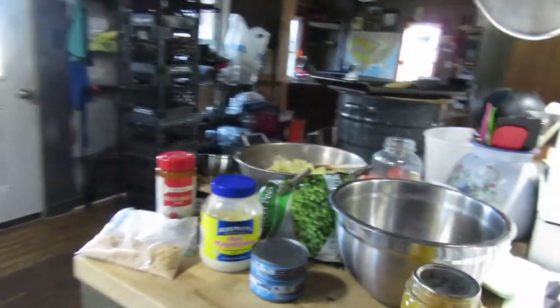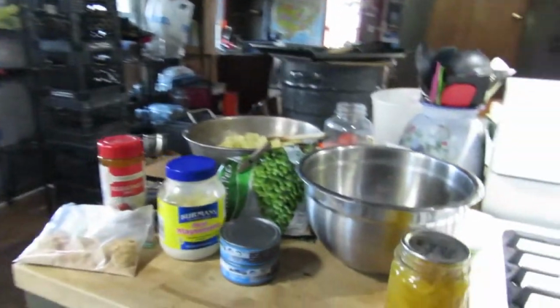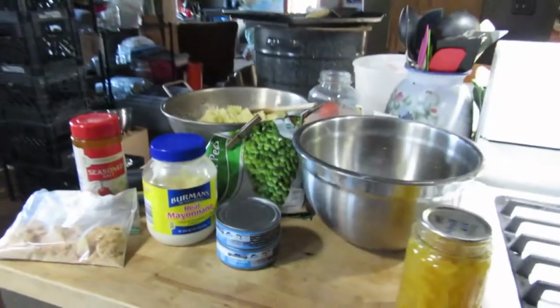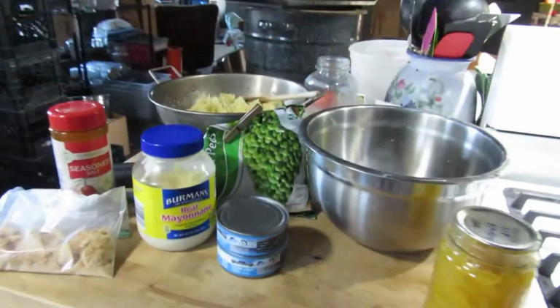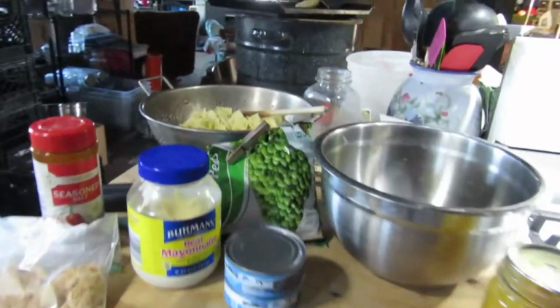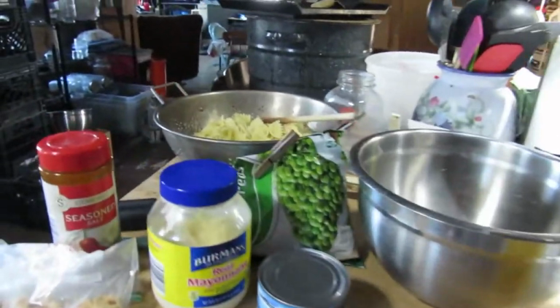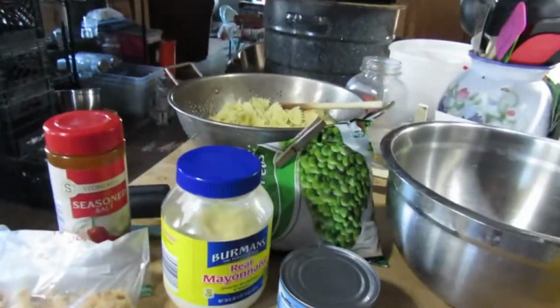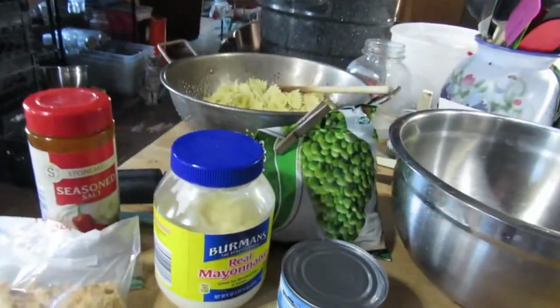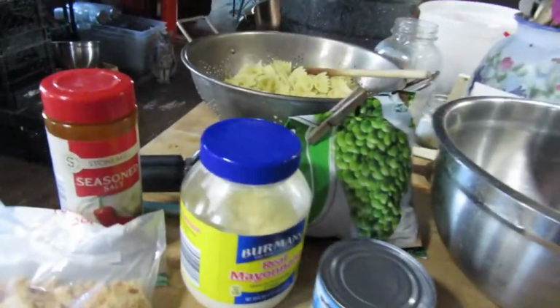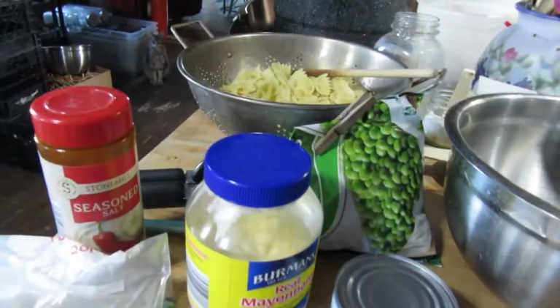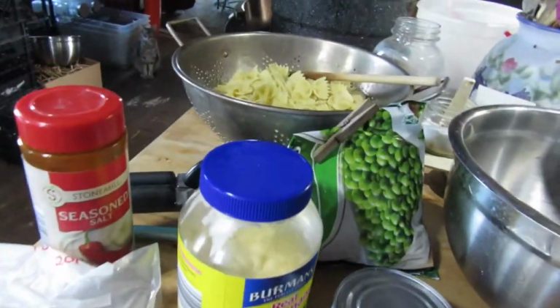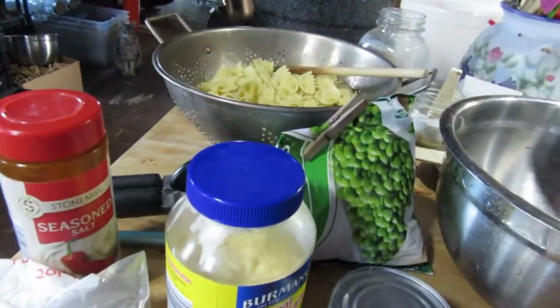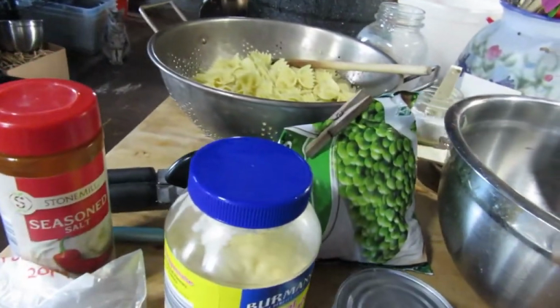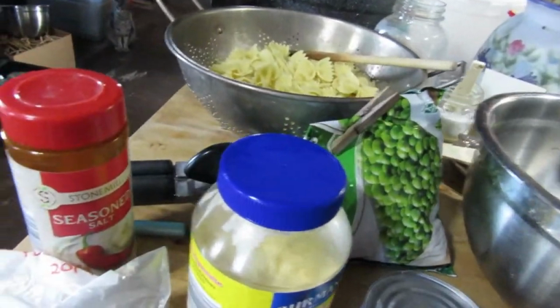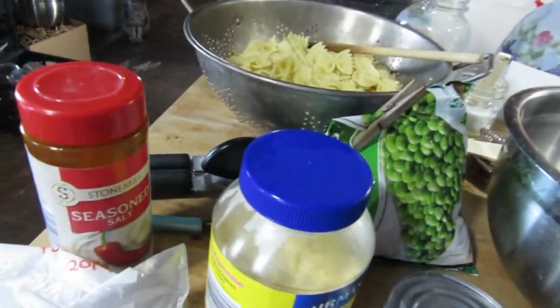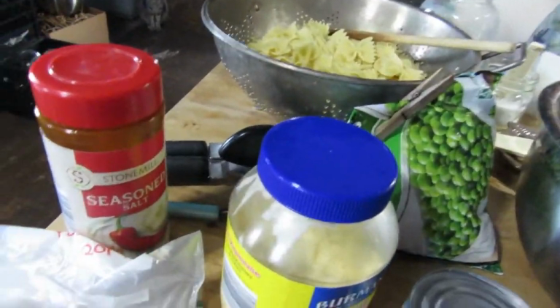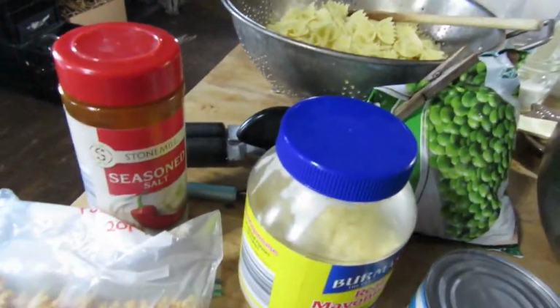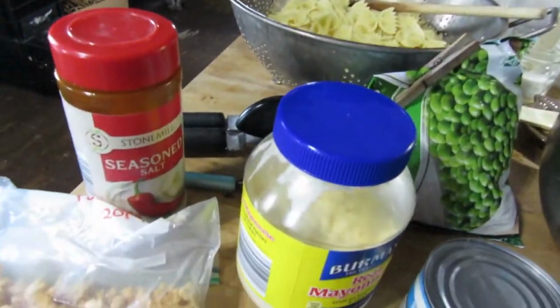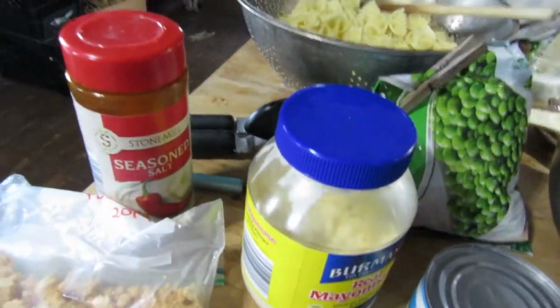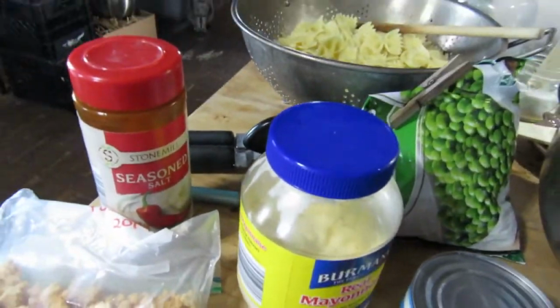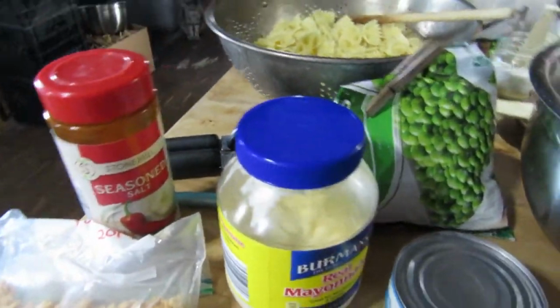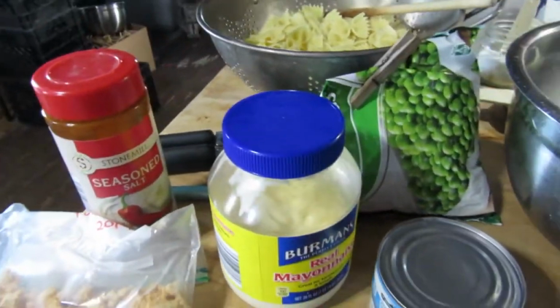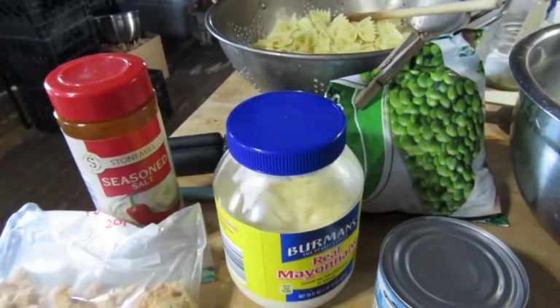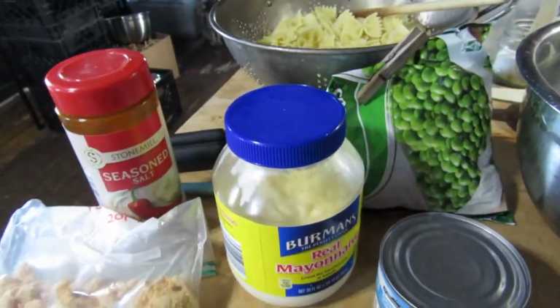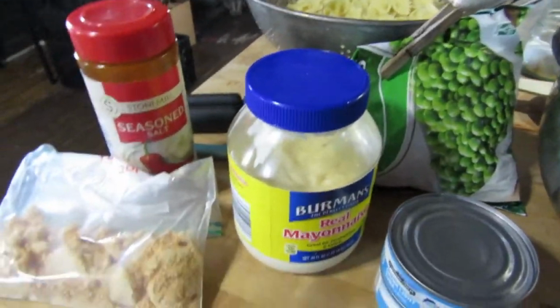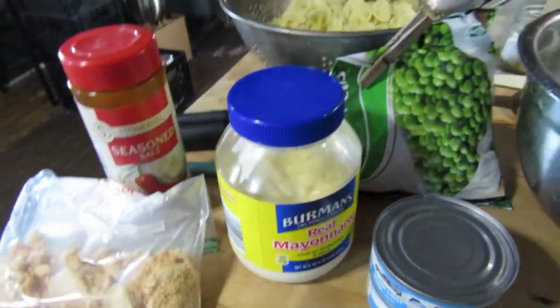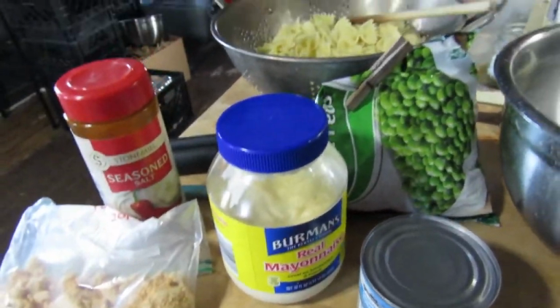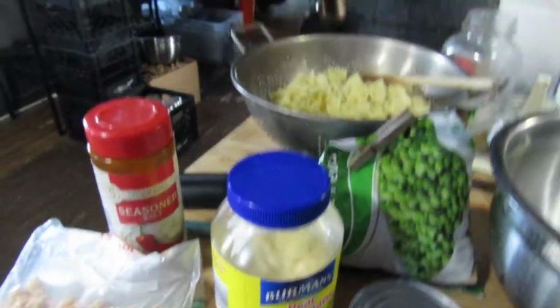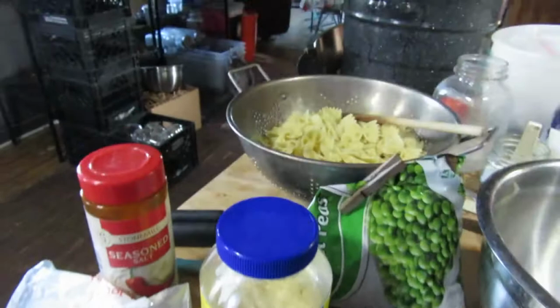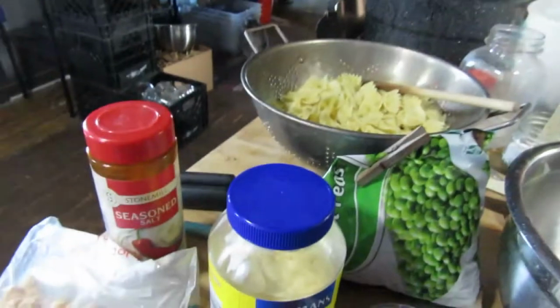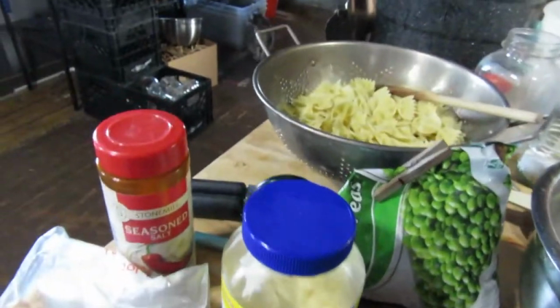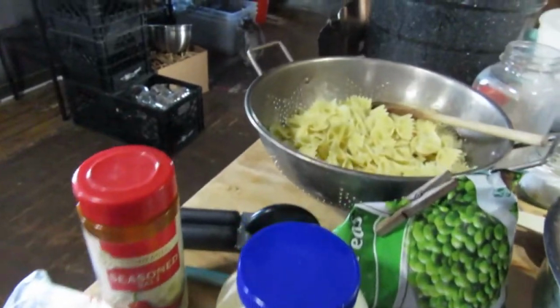Tonight I'm going to be making a tuna pasta salad with some peas in it. So here's what you're going to need.